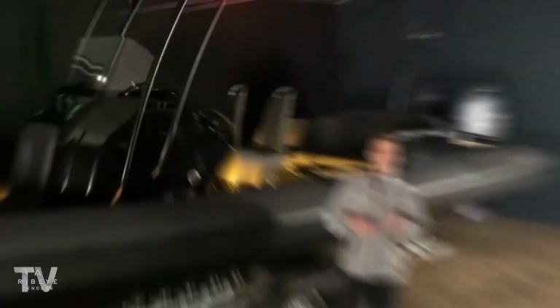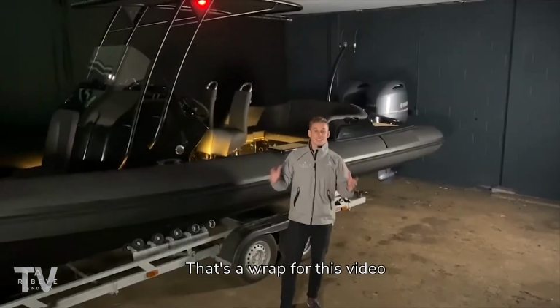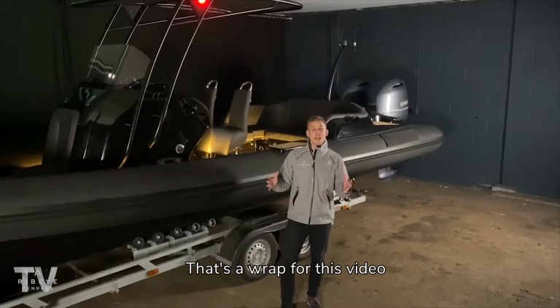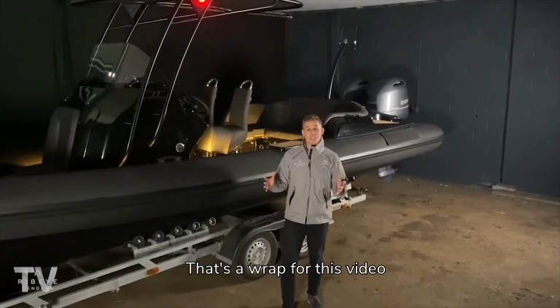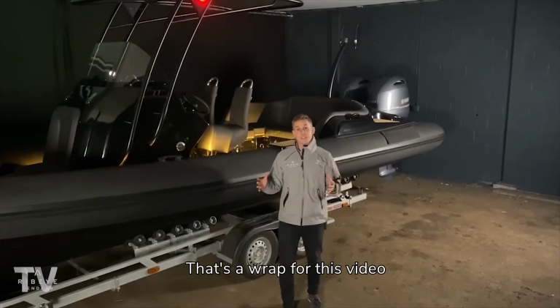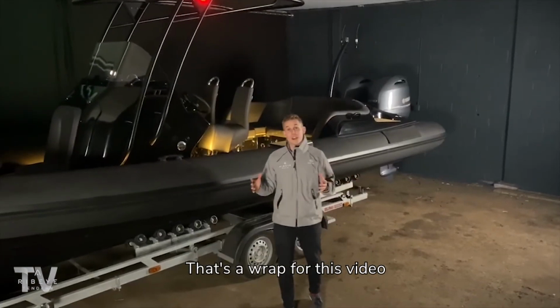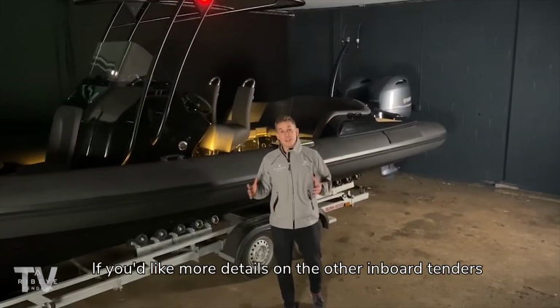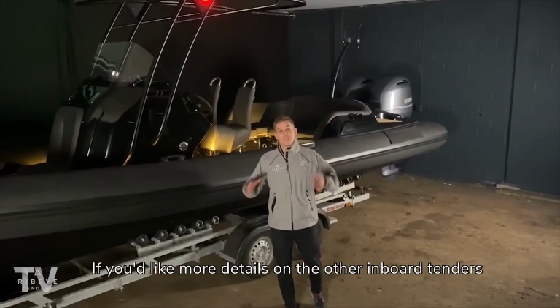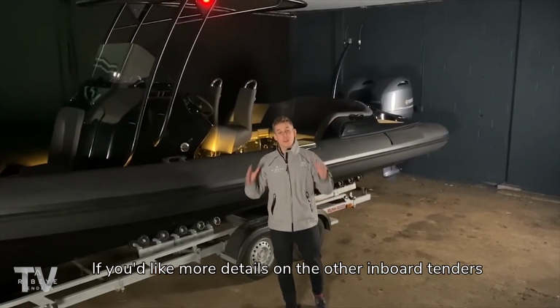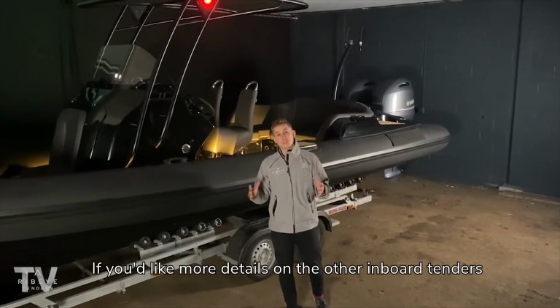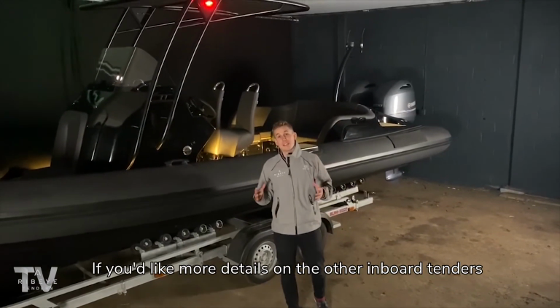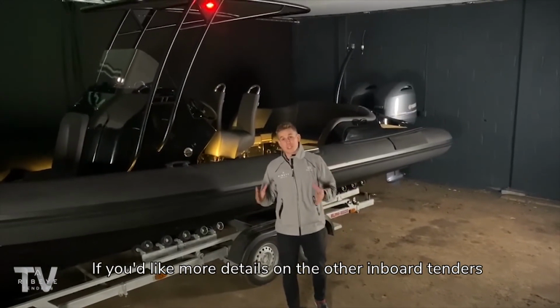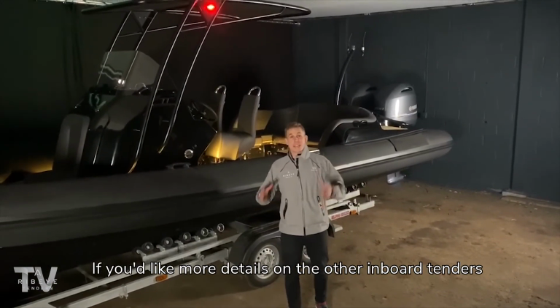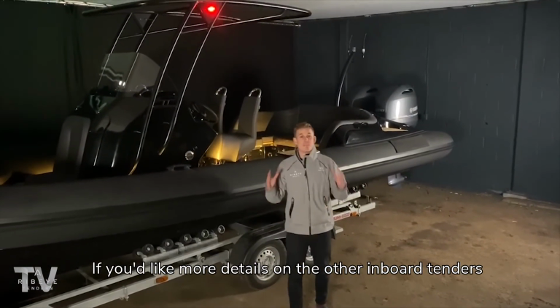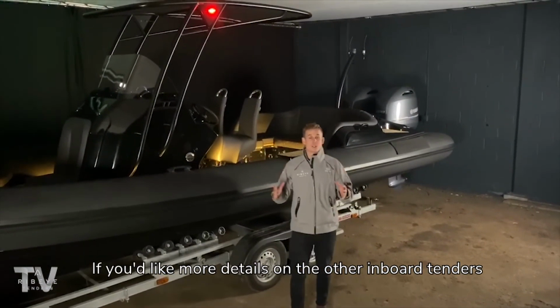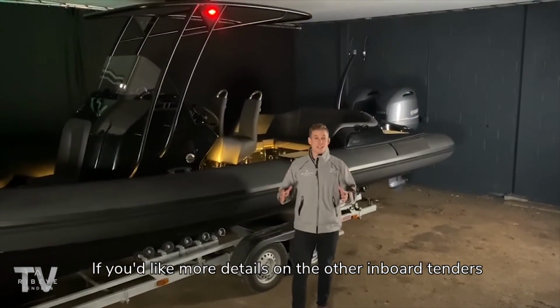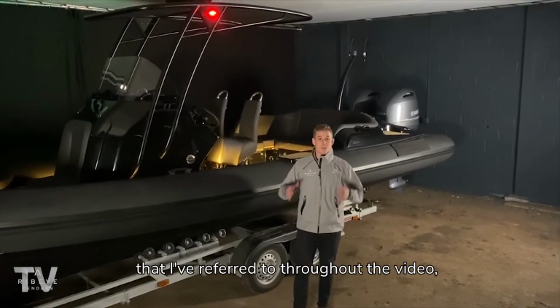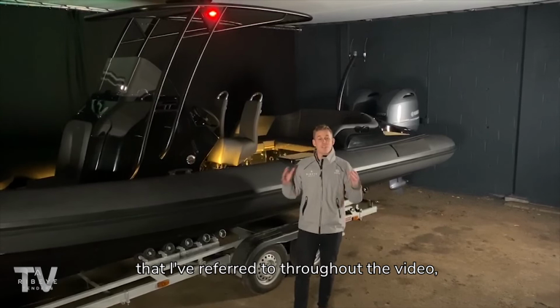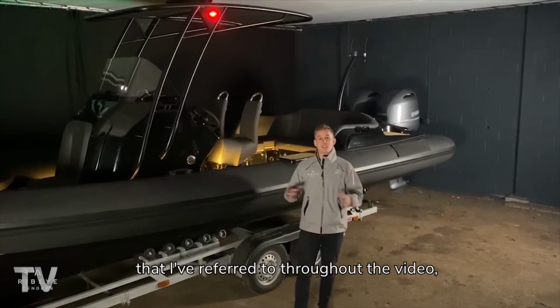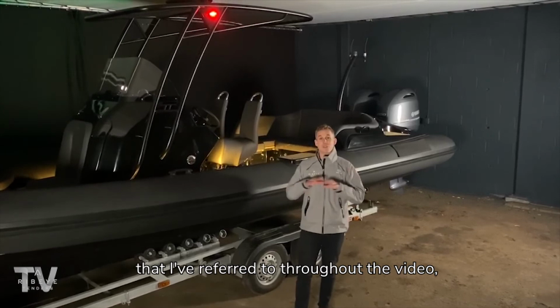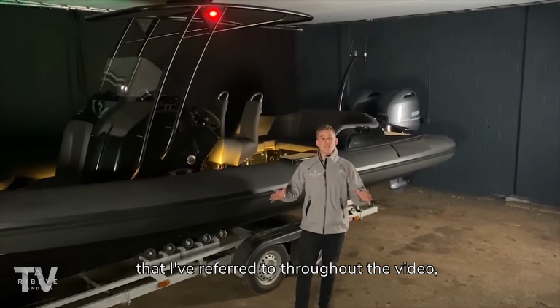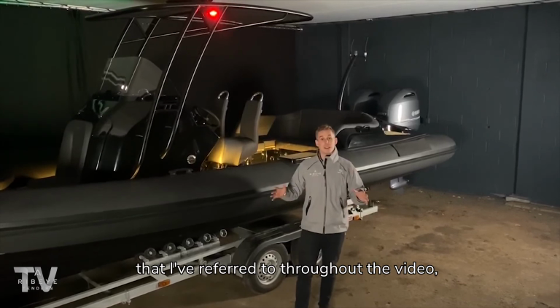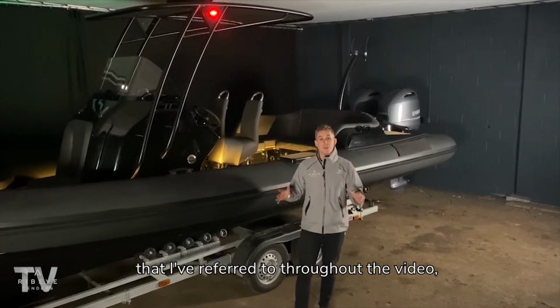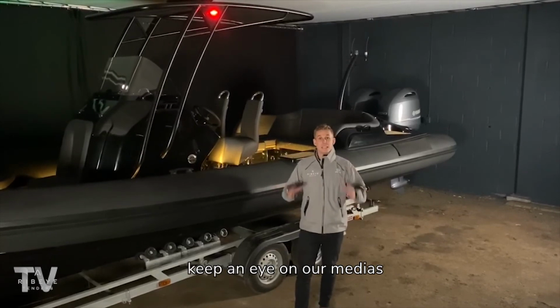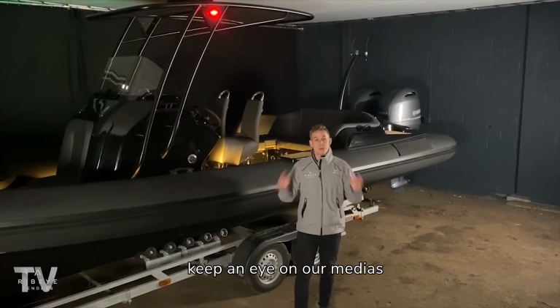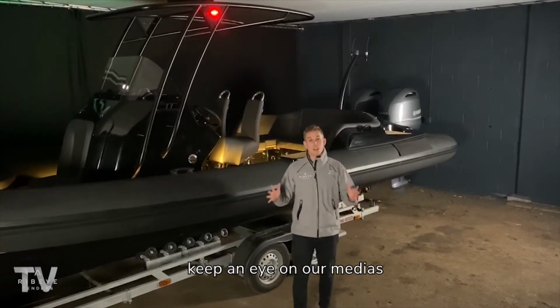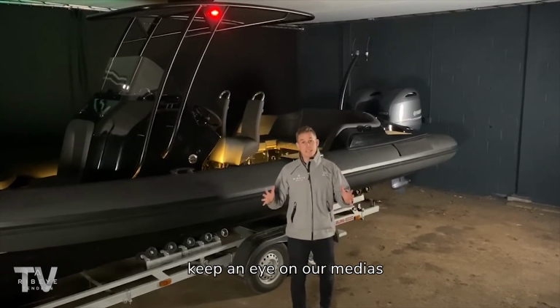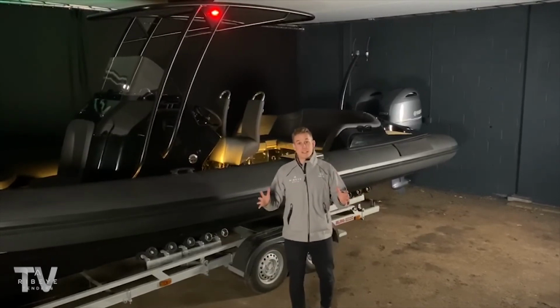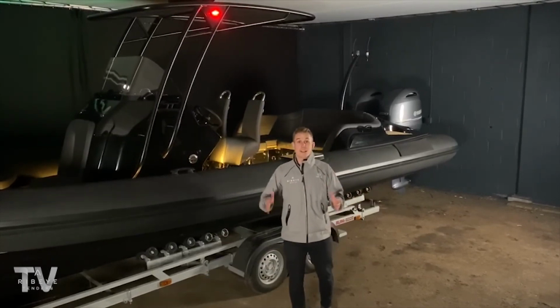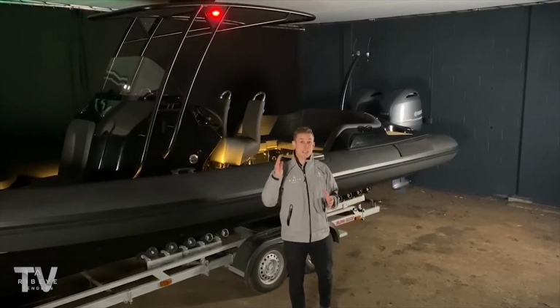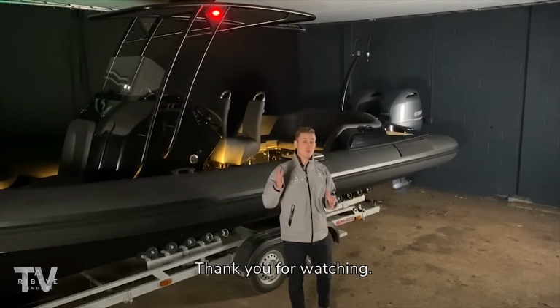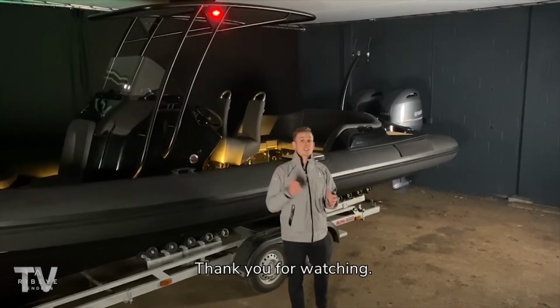That's a wrap for this video. If you'd like more details on the other inboard tenders that I've referred to throughout the video, keep an eye on our media channels. Thank you for watching.